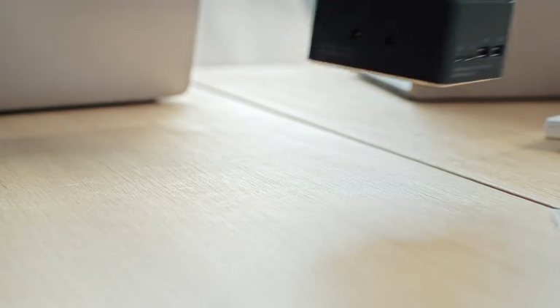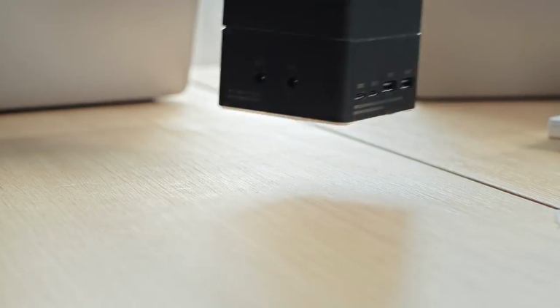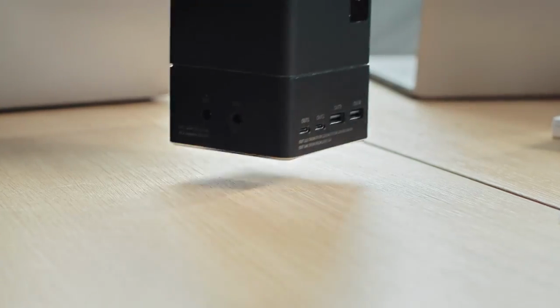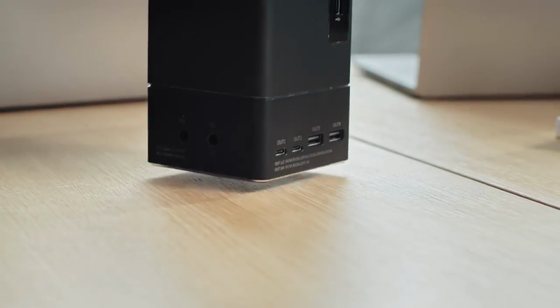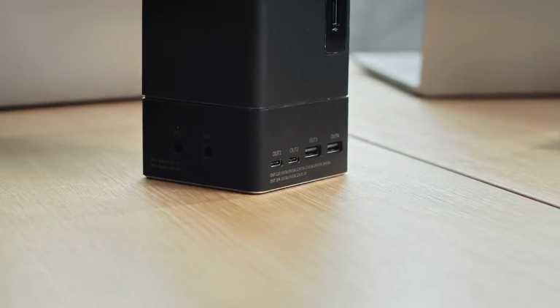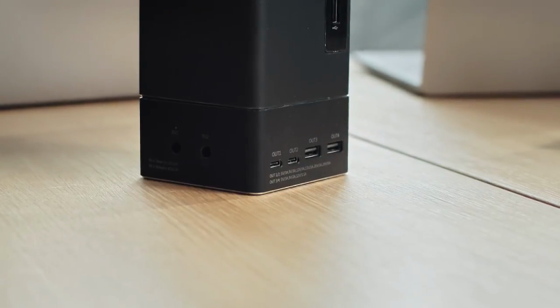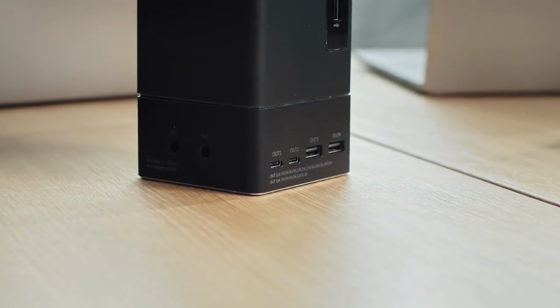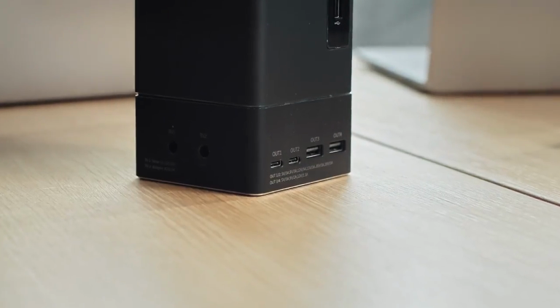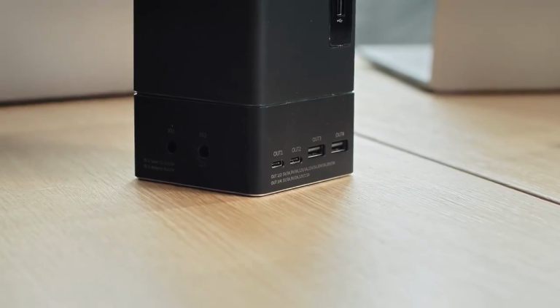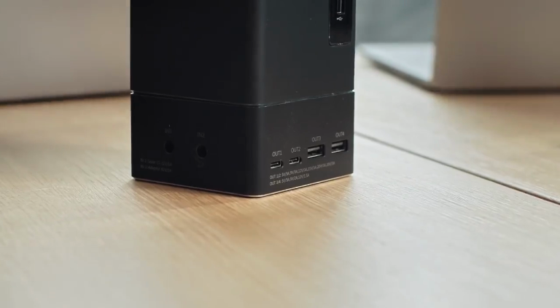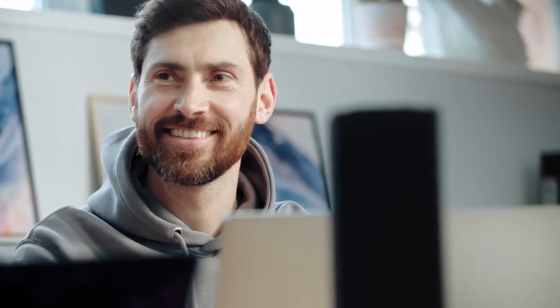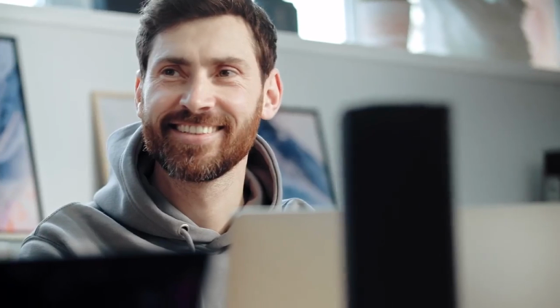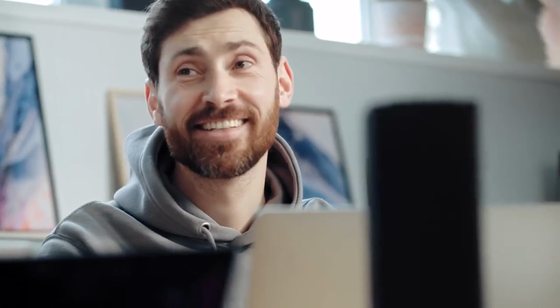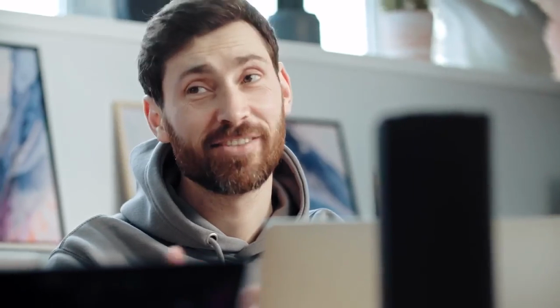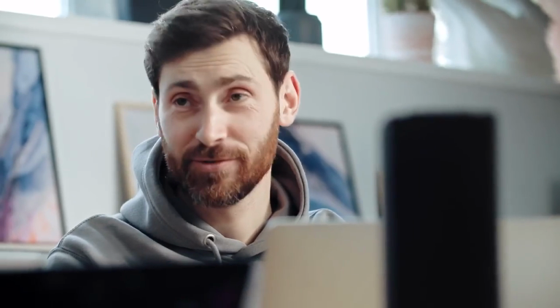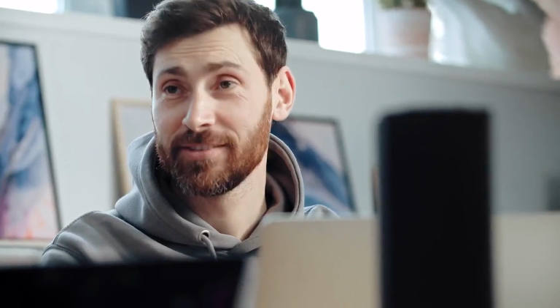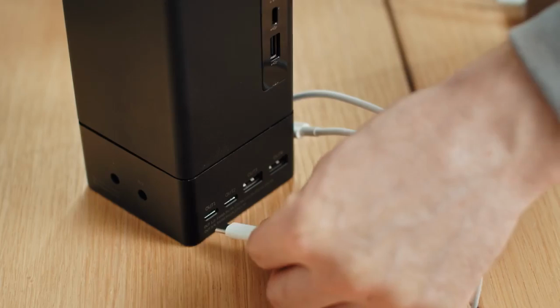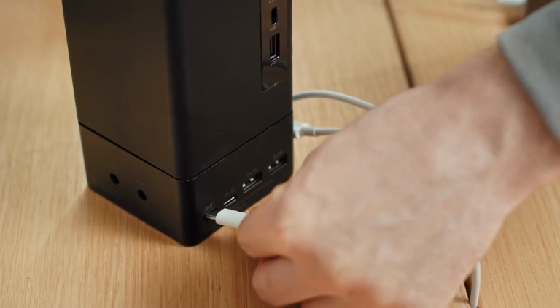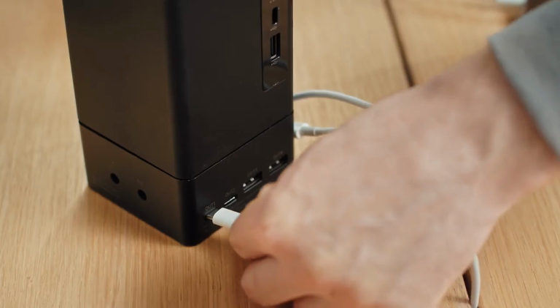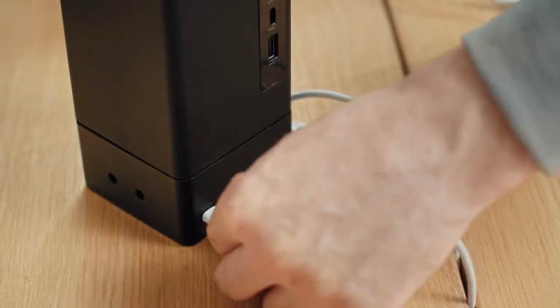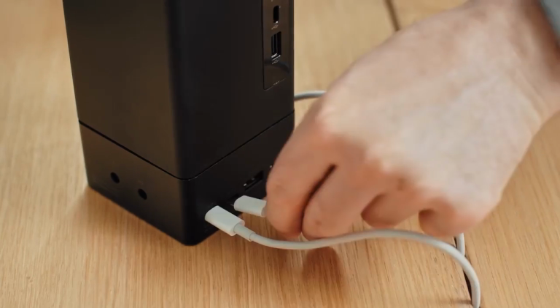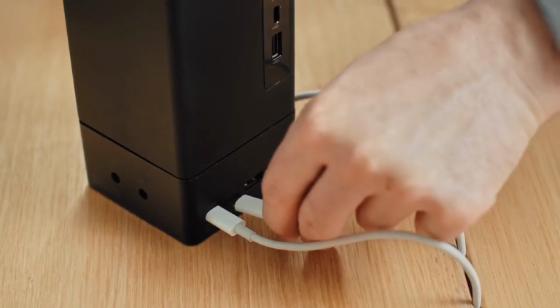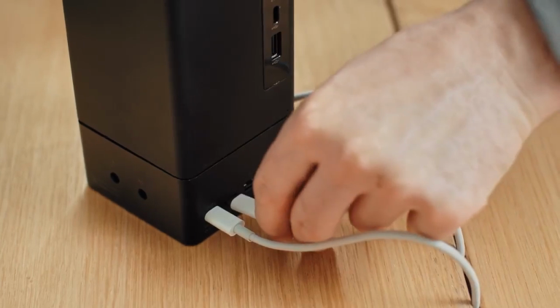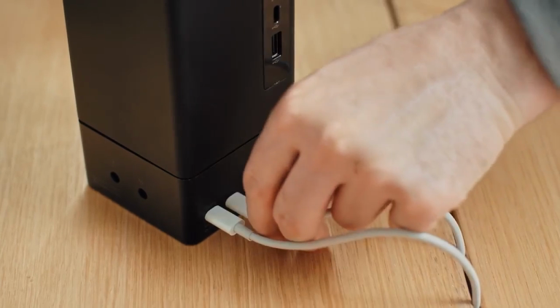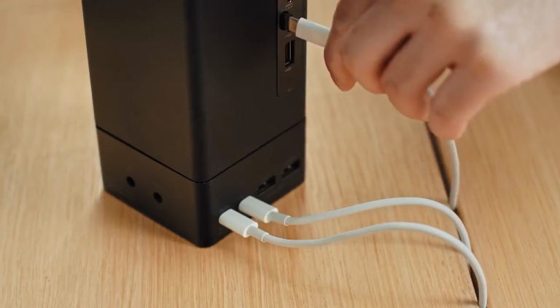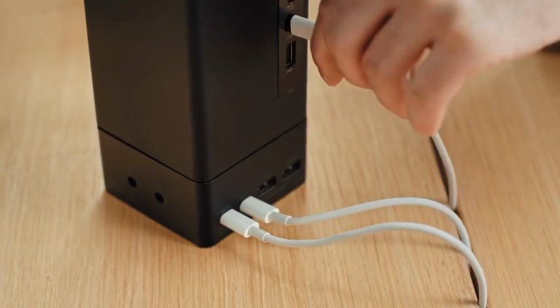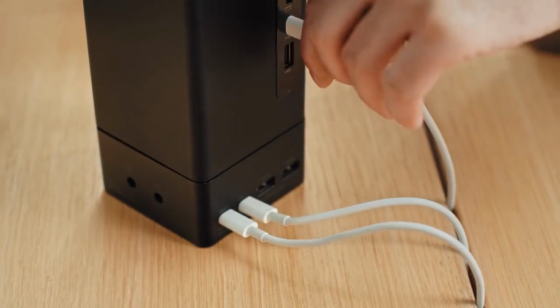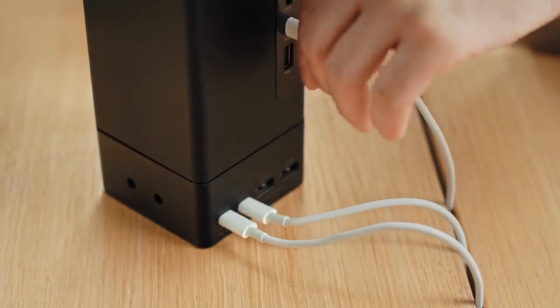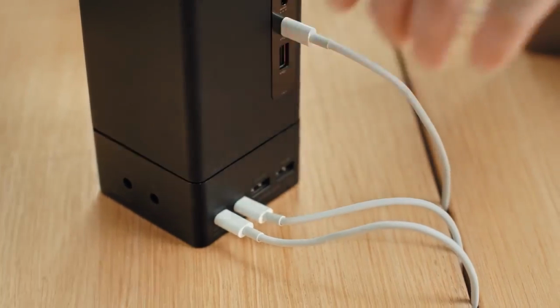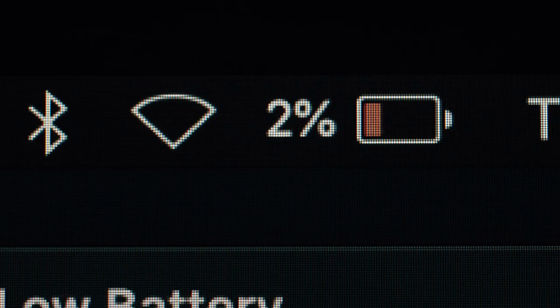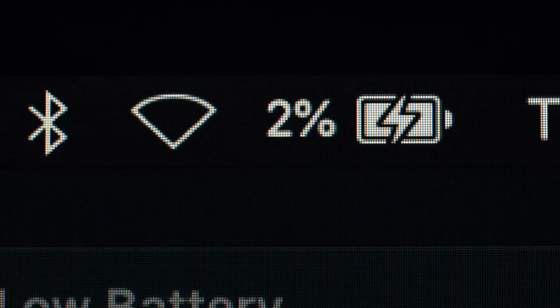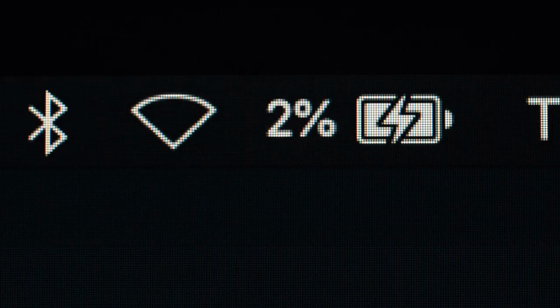Its massive output of power, in combination with an extension module, can easily charge three laptops at the same time.